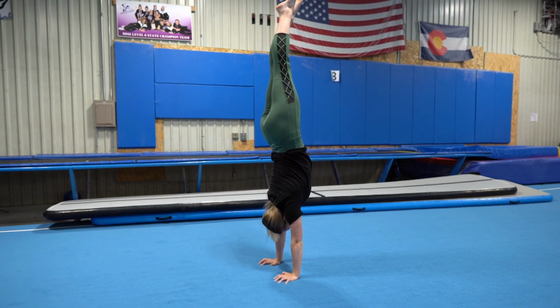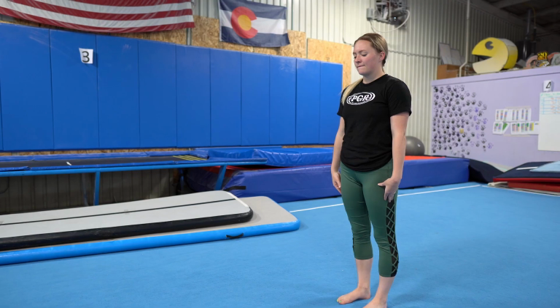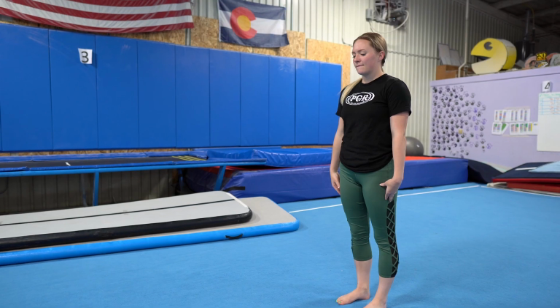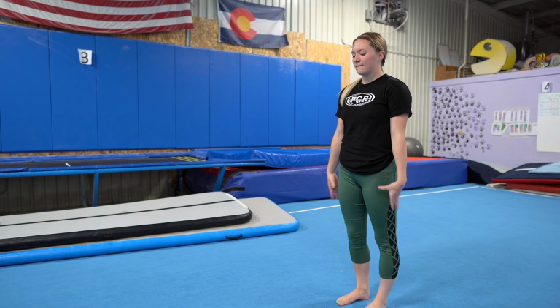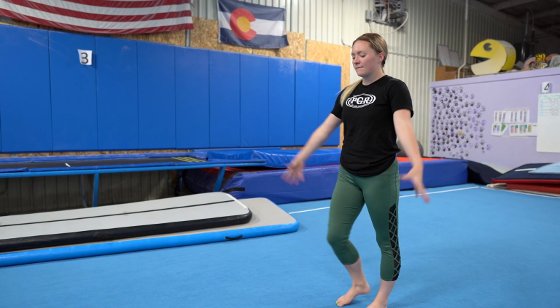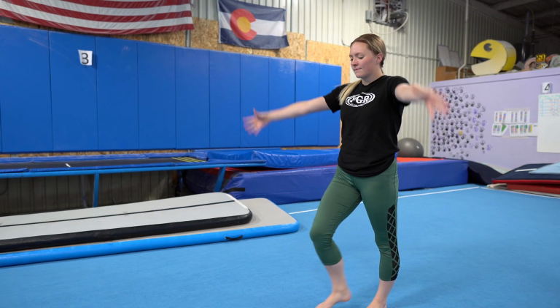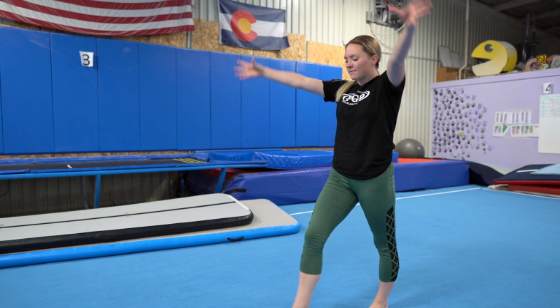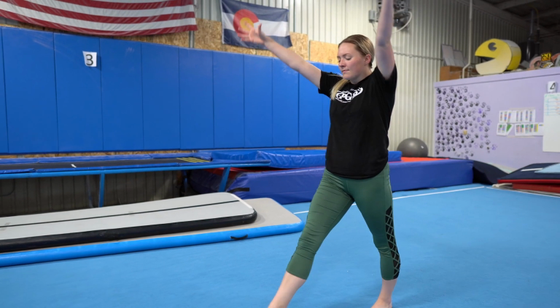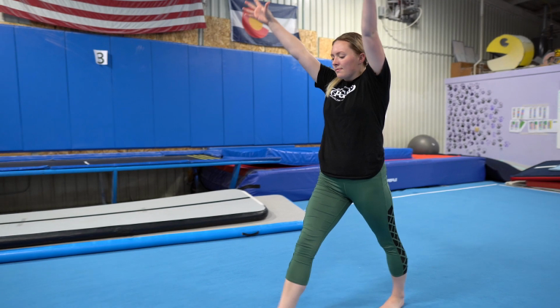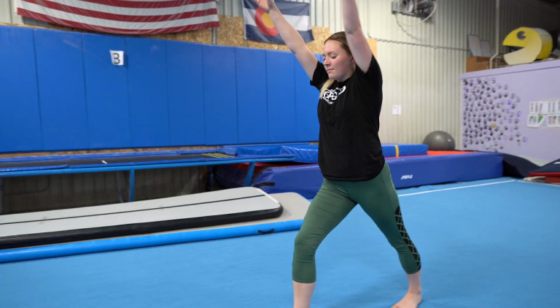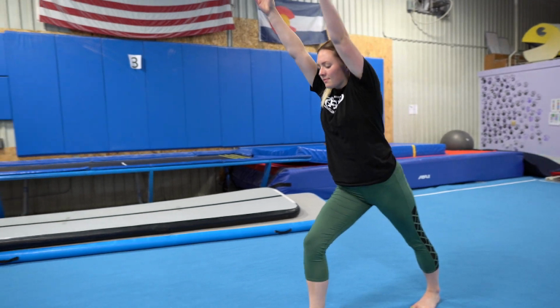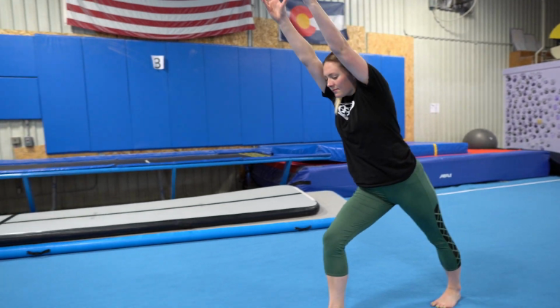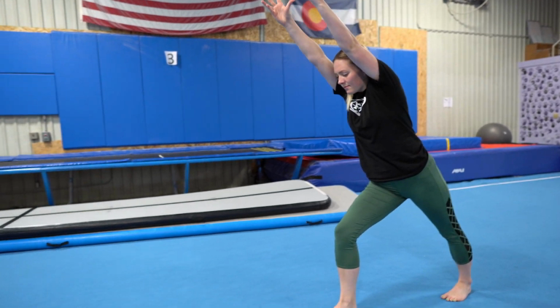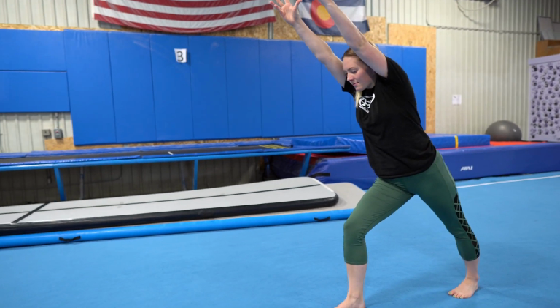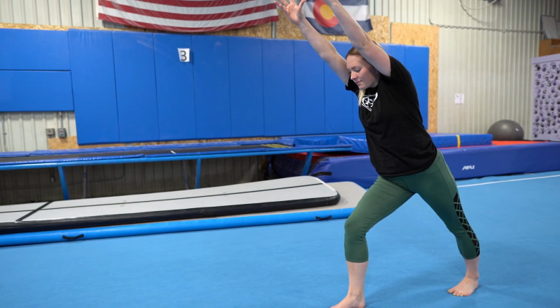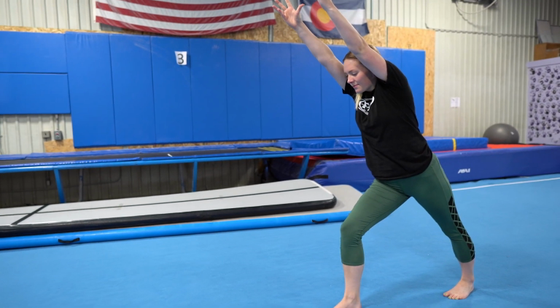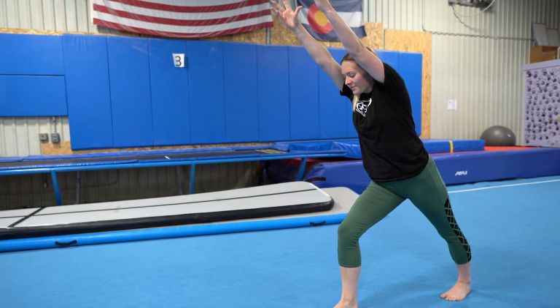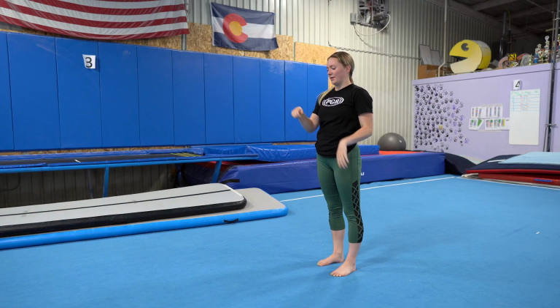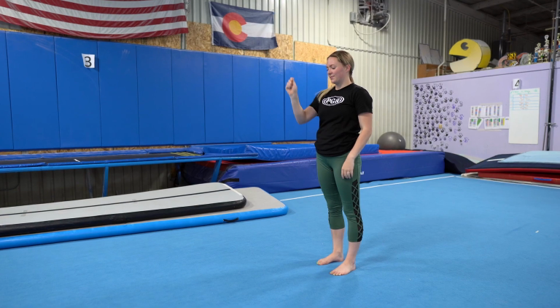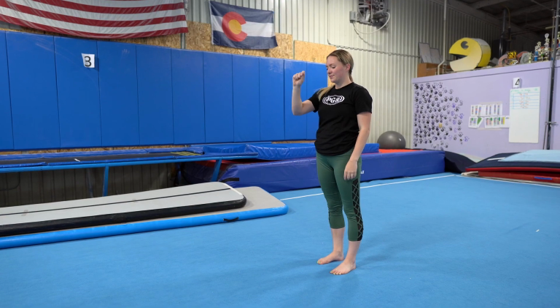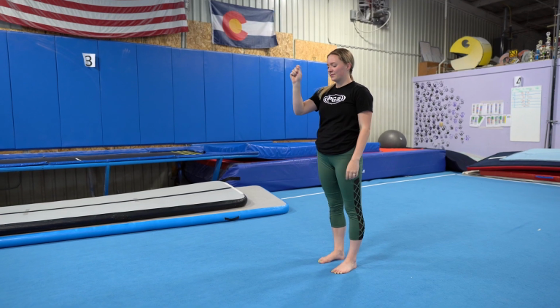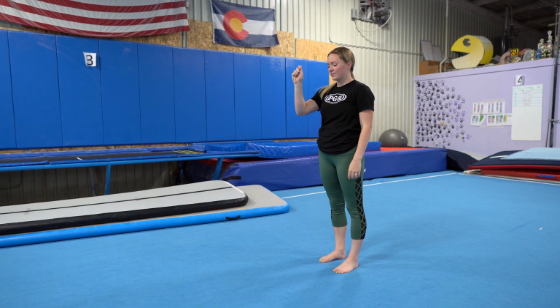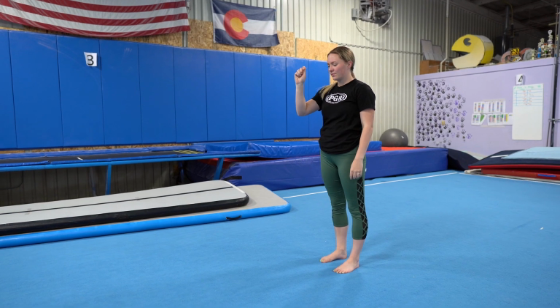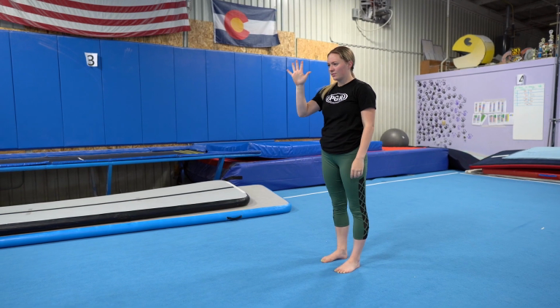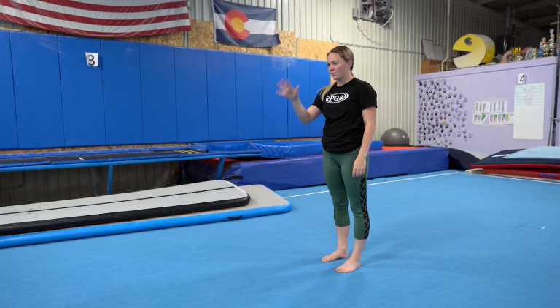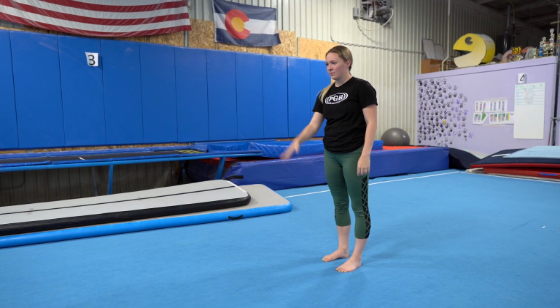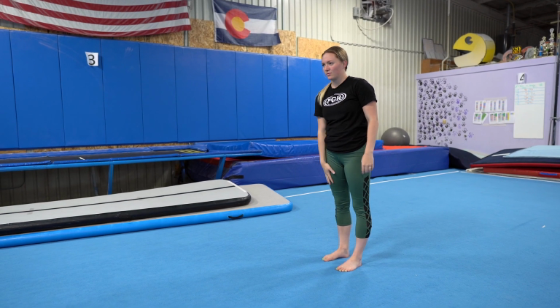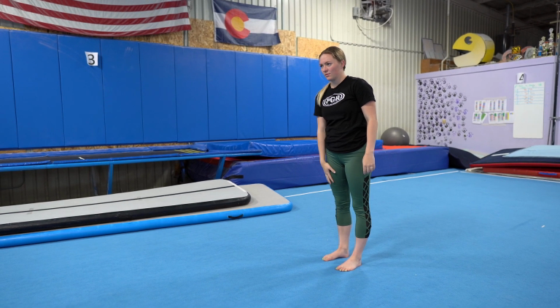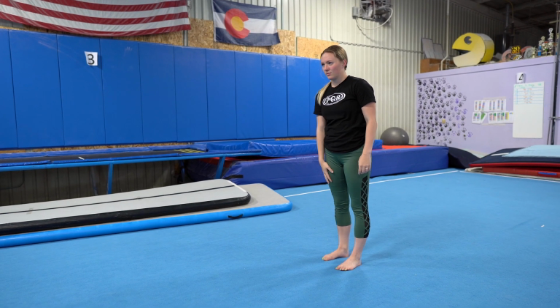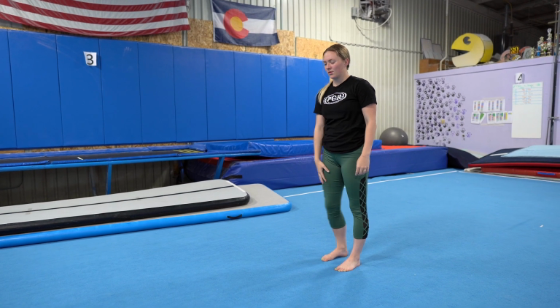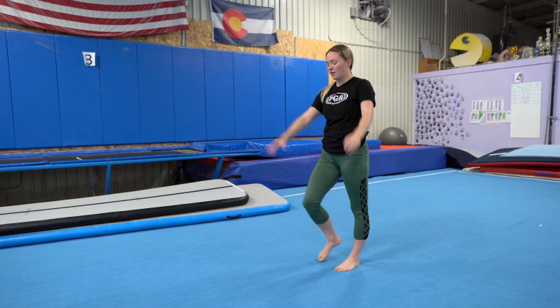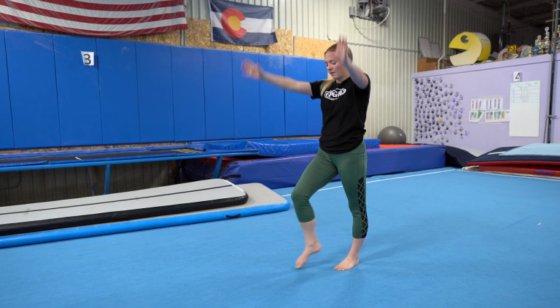First, let's talk about your lunge. Whichever hand you write with, step that same leg forward.